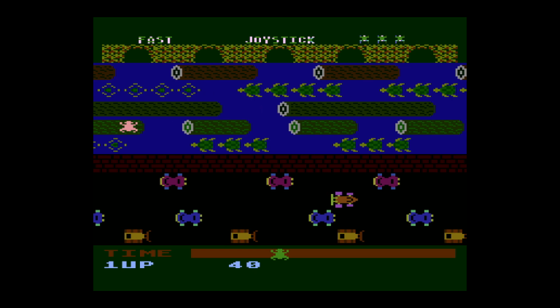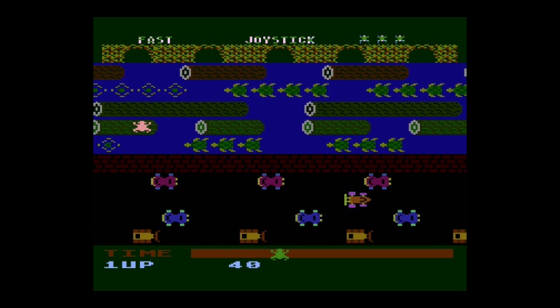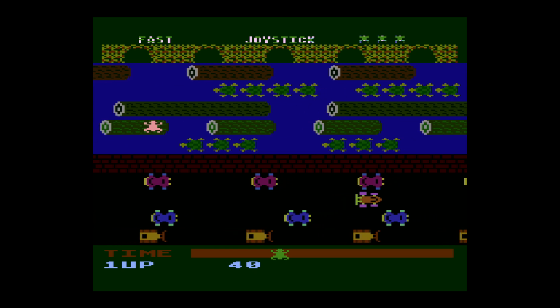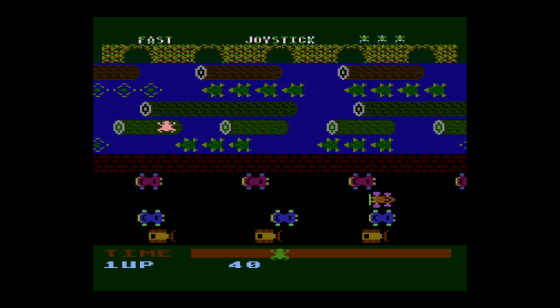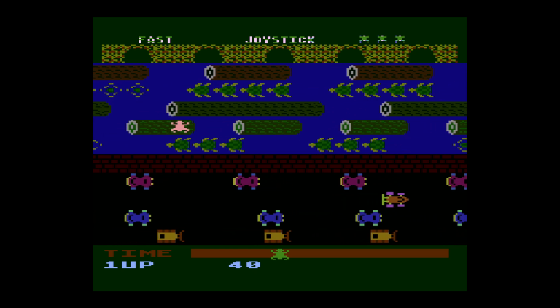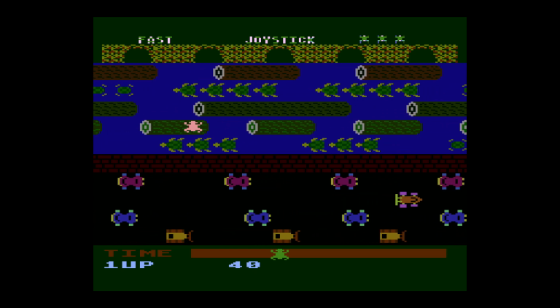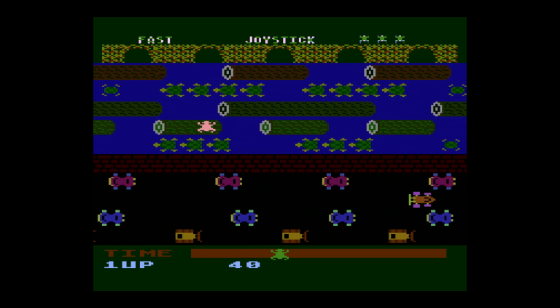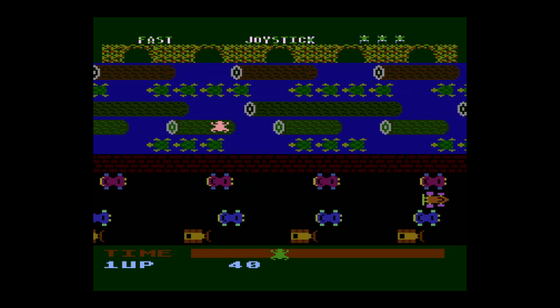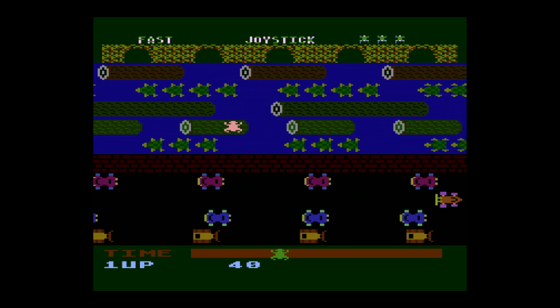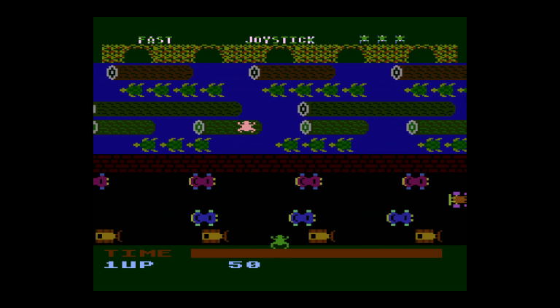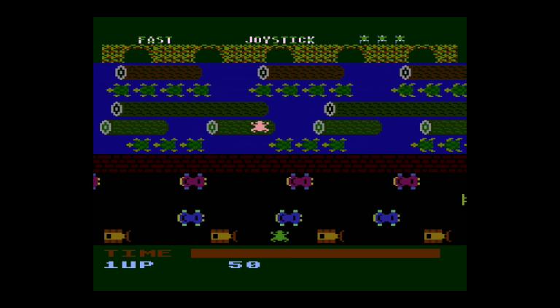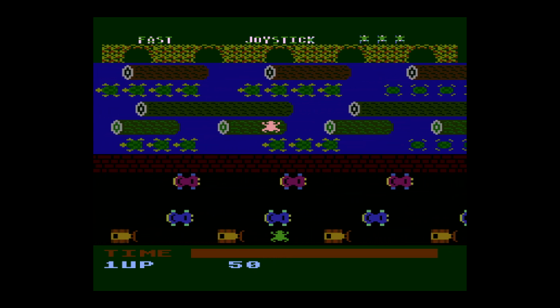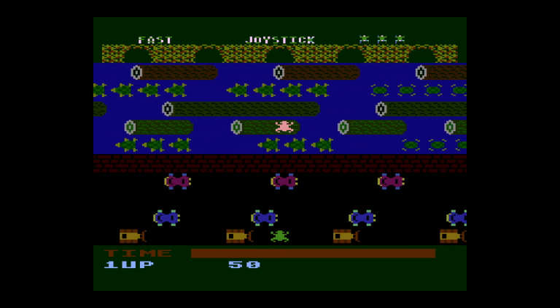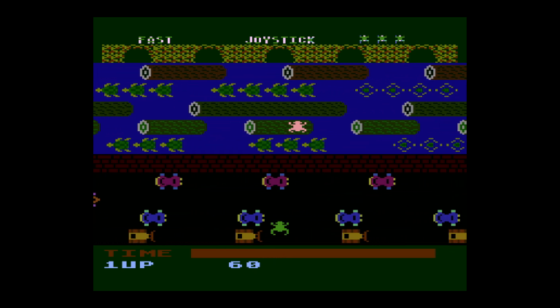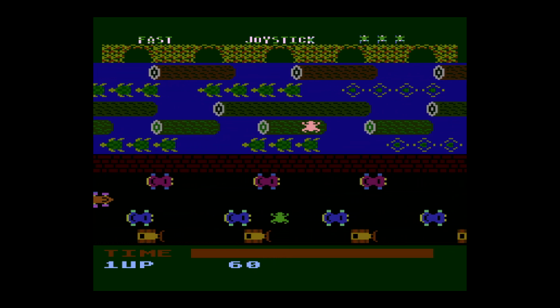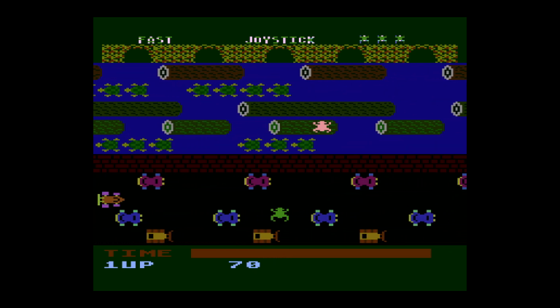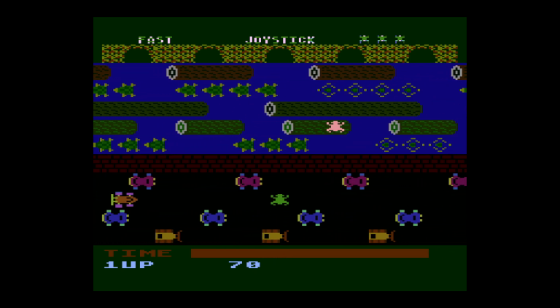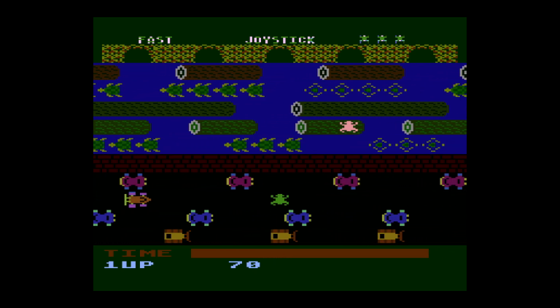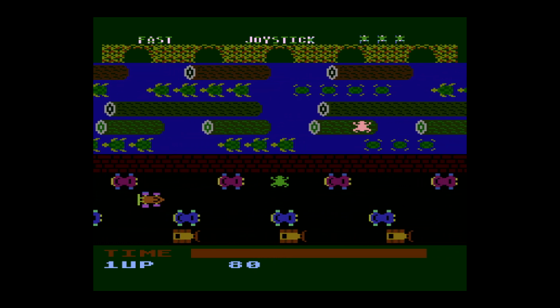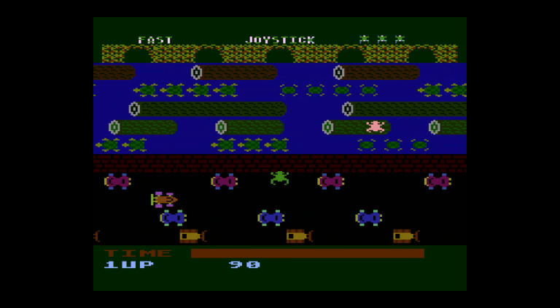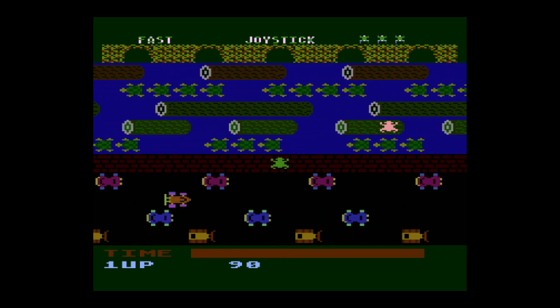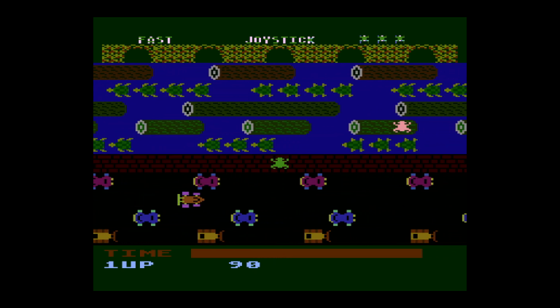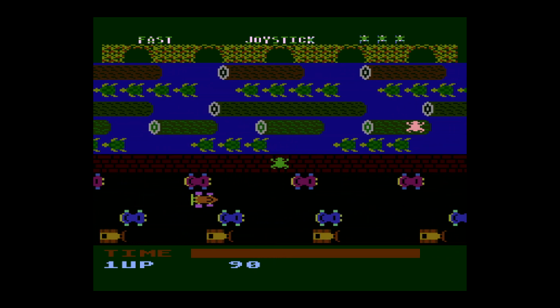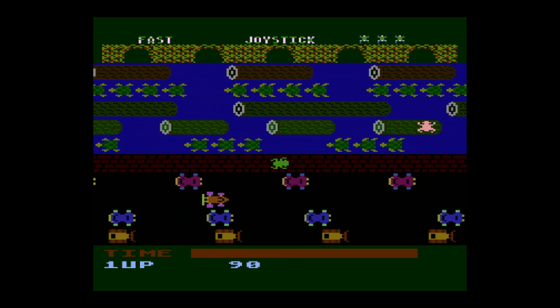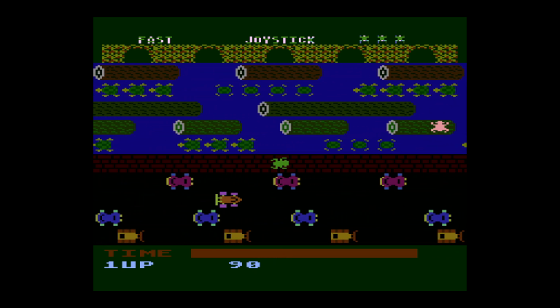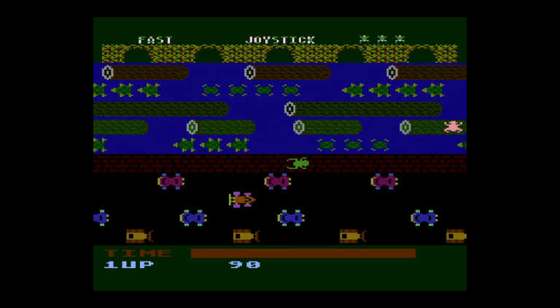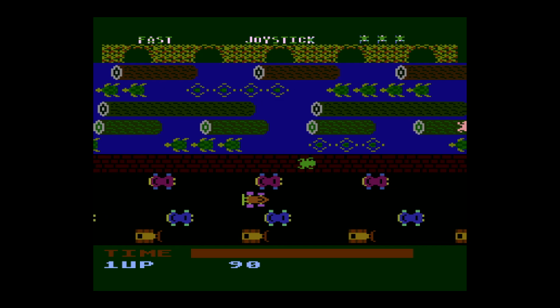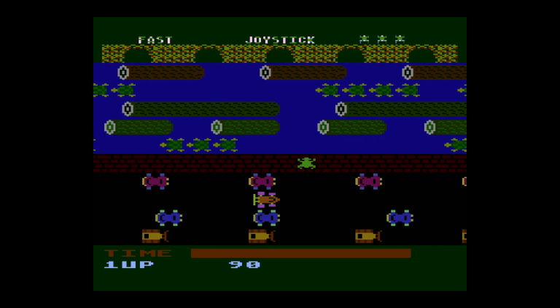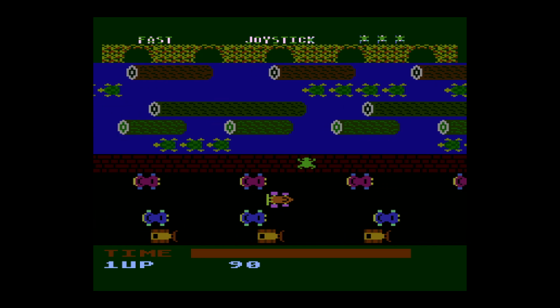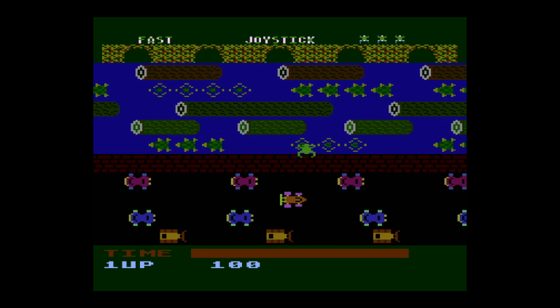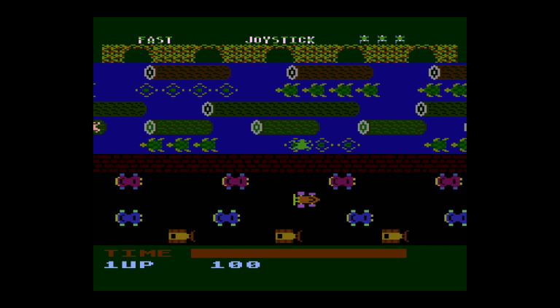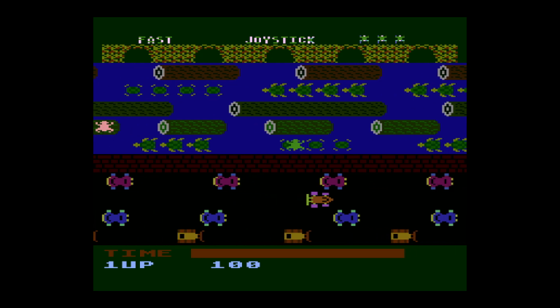In this video, I'm going to show you how to get Atari 5200 games up and running on the Wii U version of RetroArch.